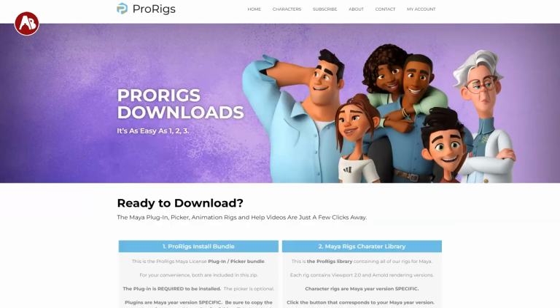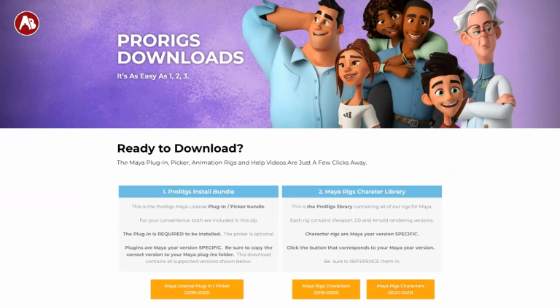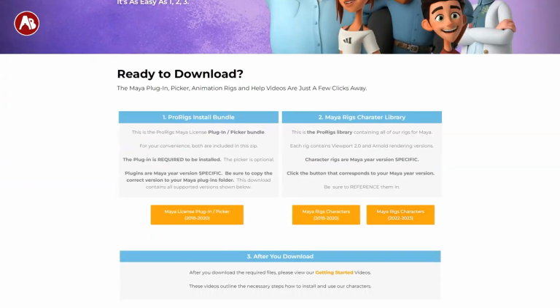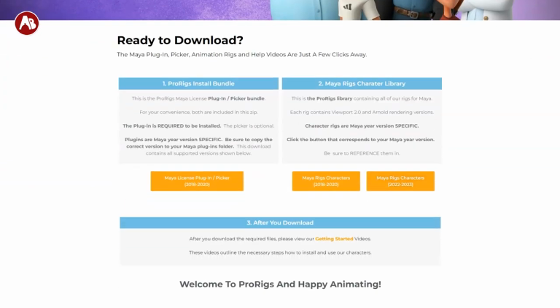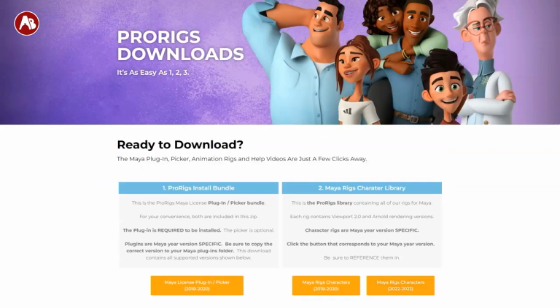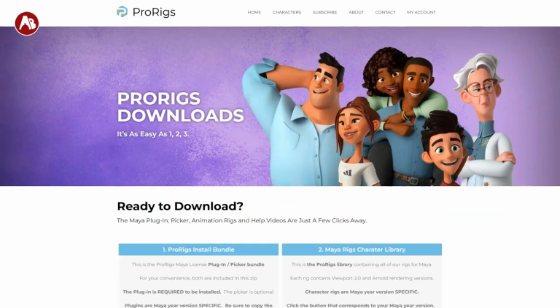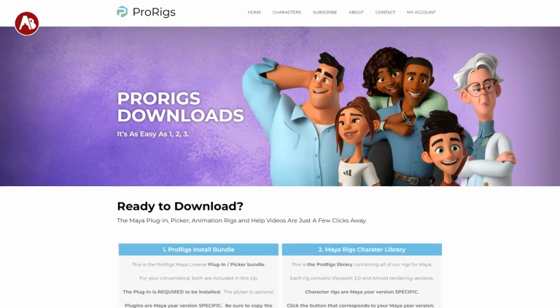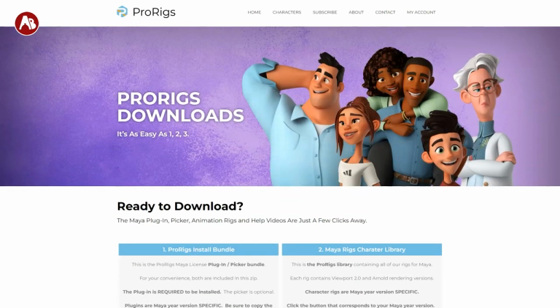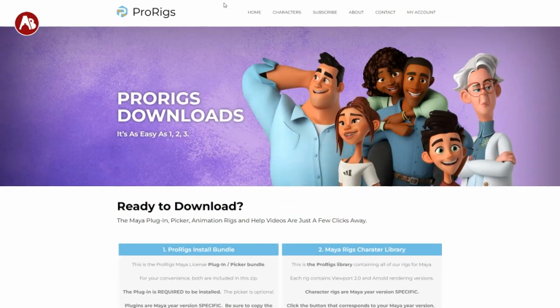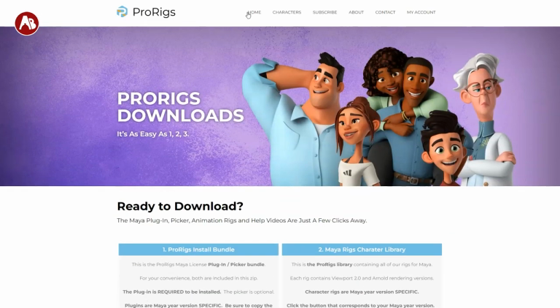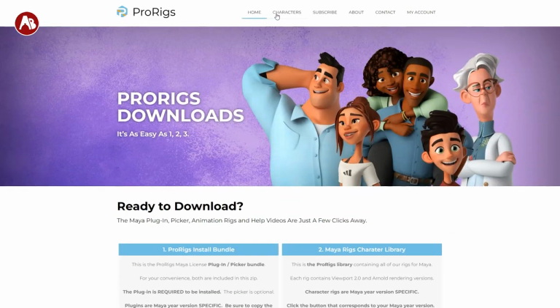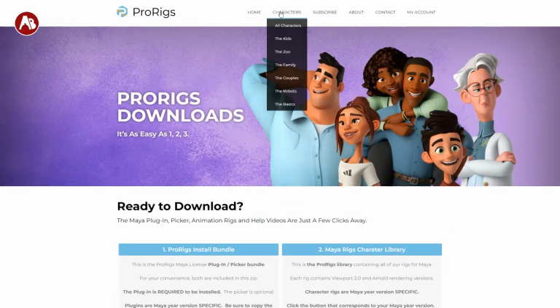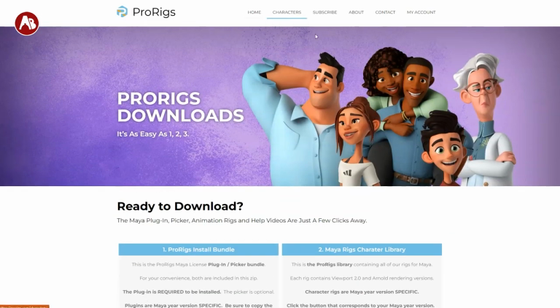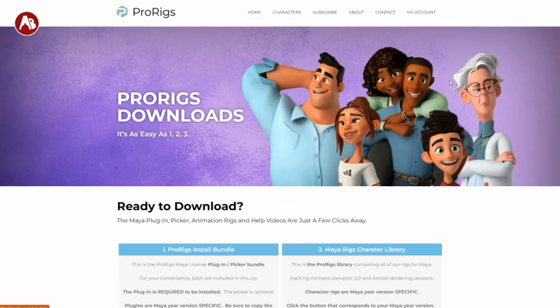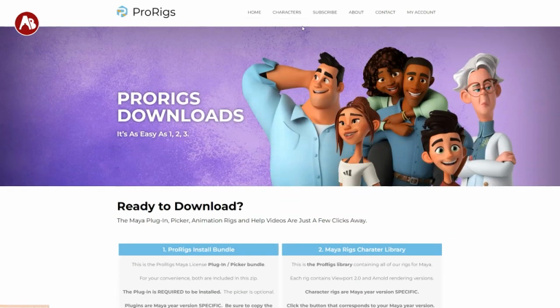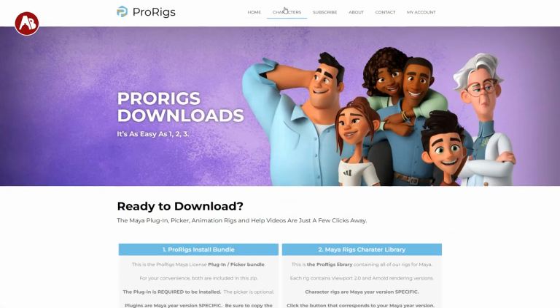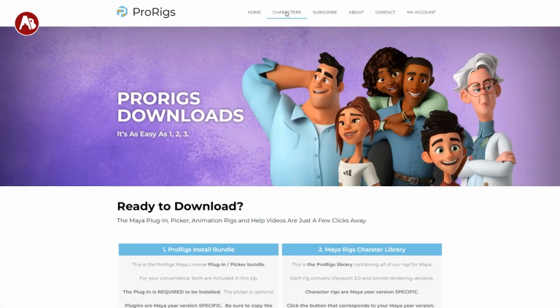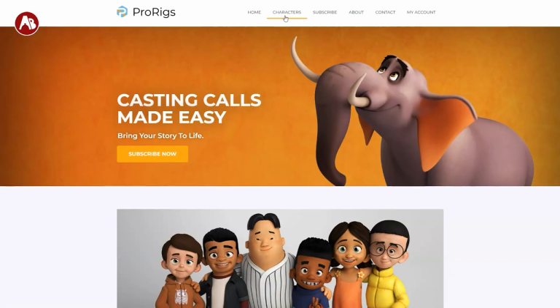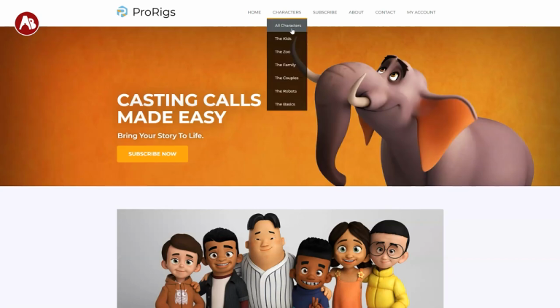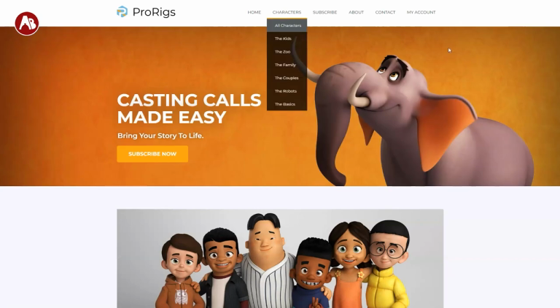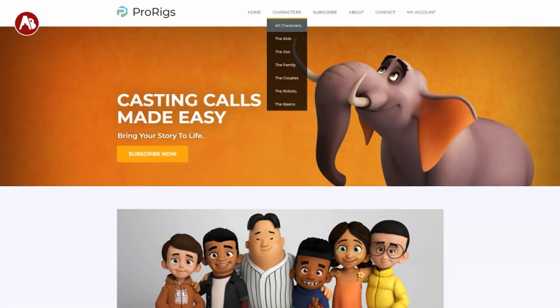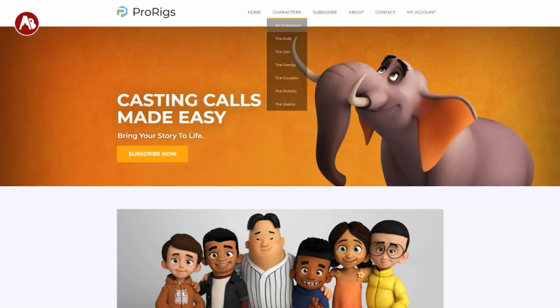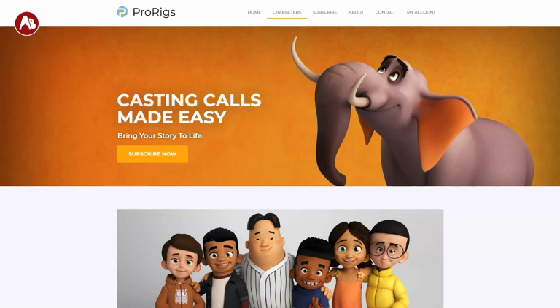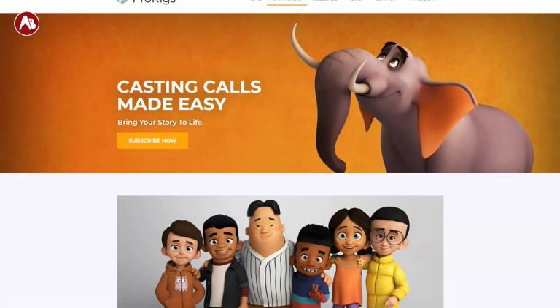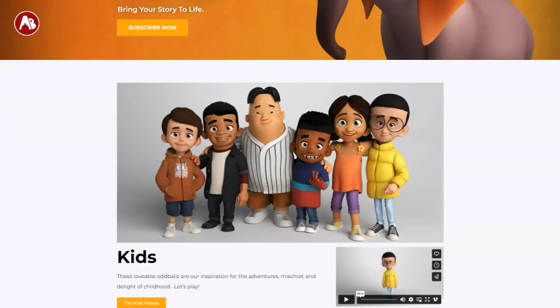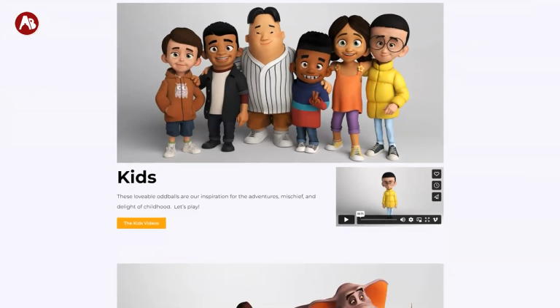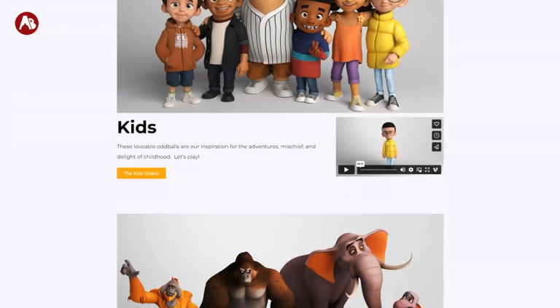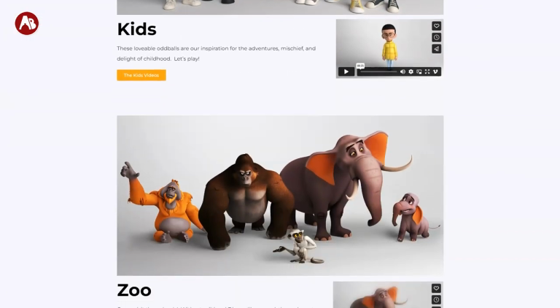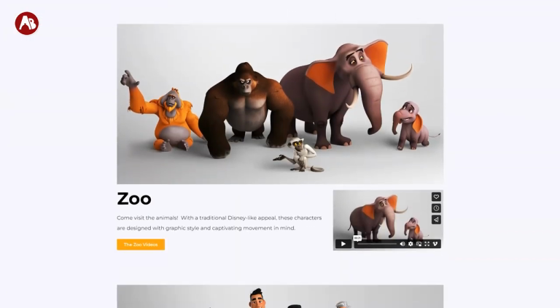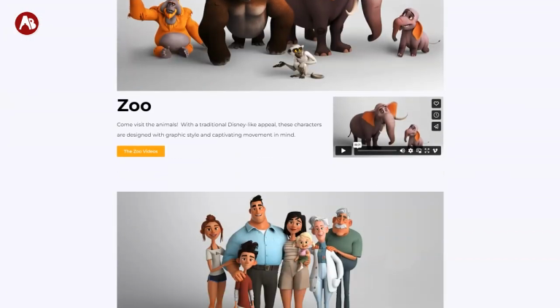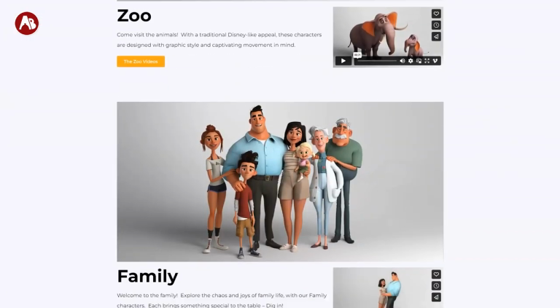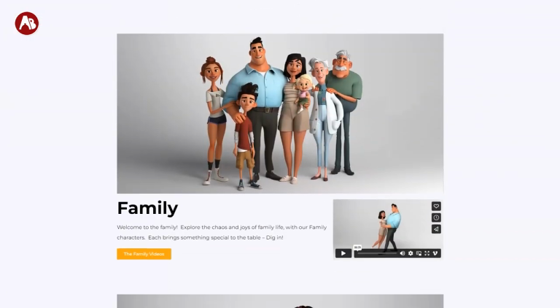It's a fantastic rig service. I can show you here — you get a bunch of characters. They're awesome rigs.